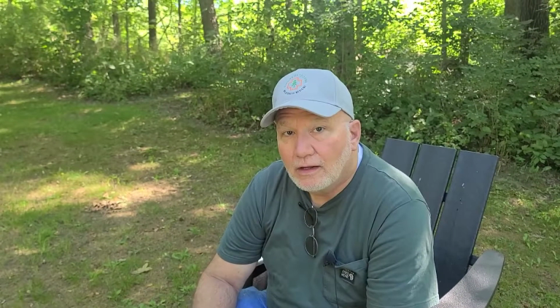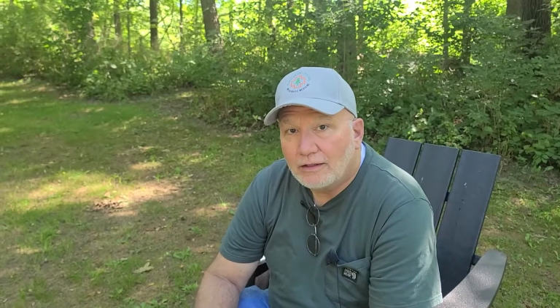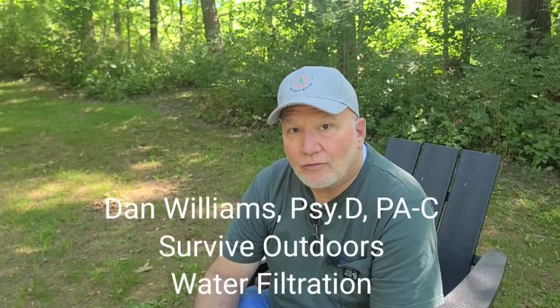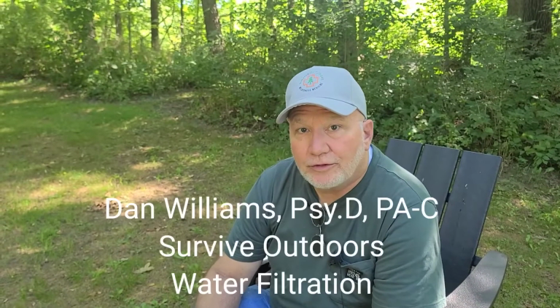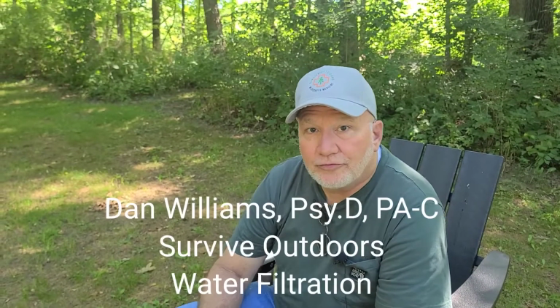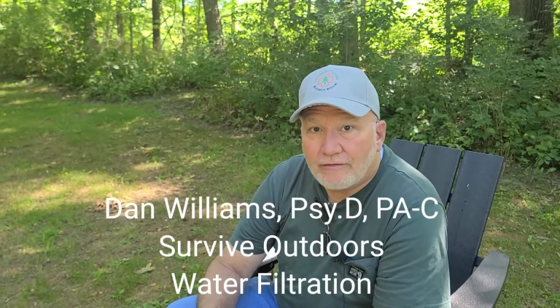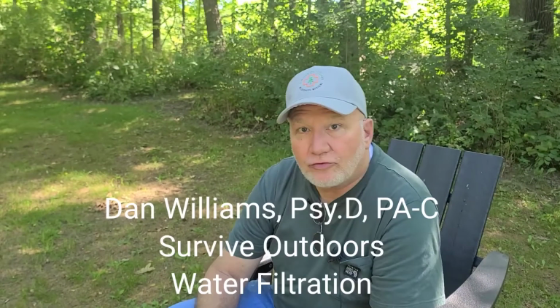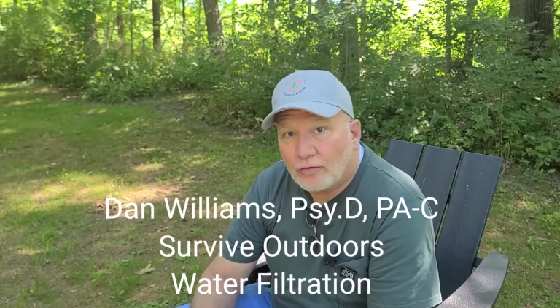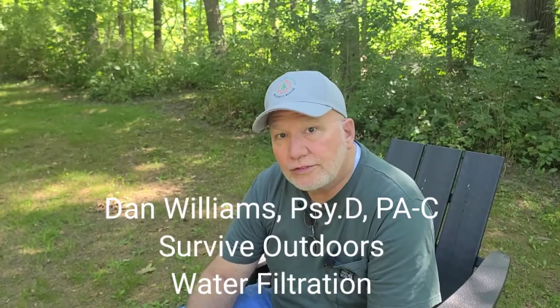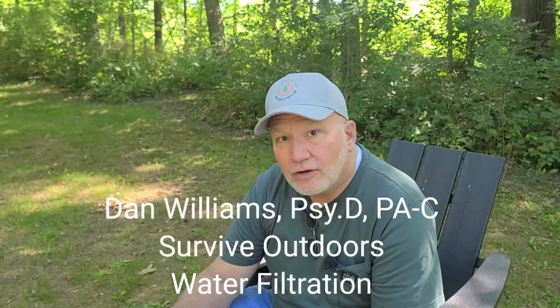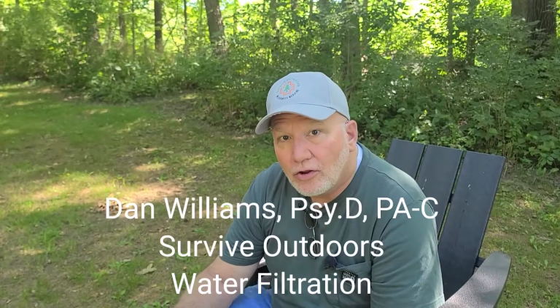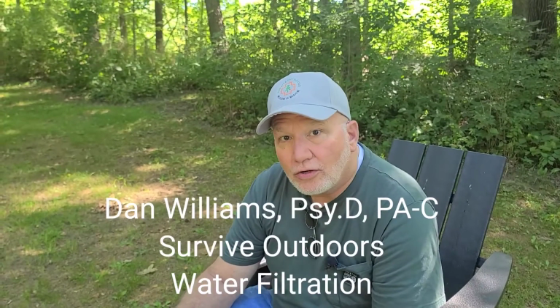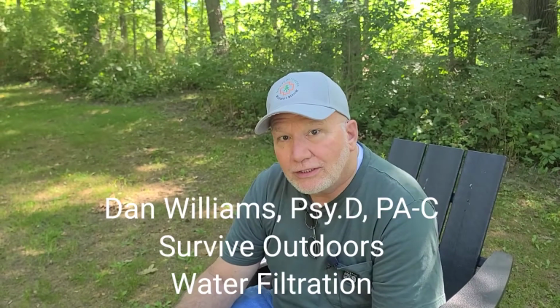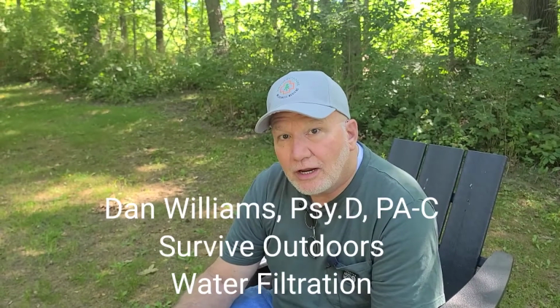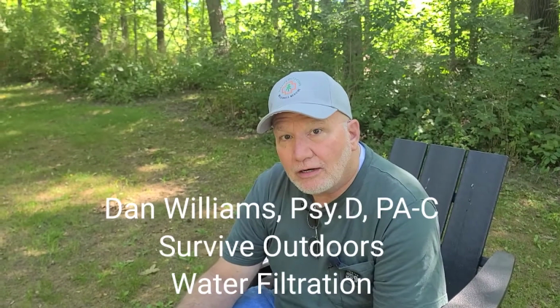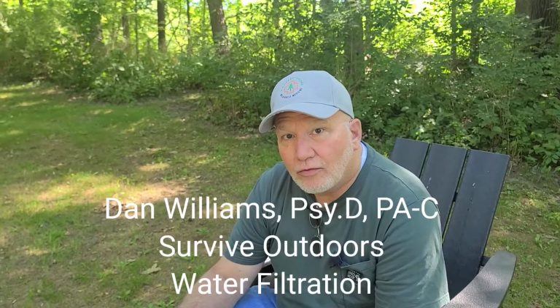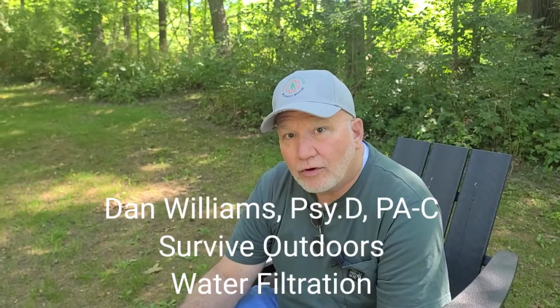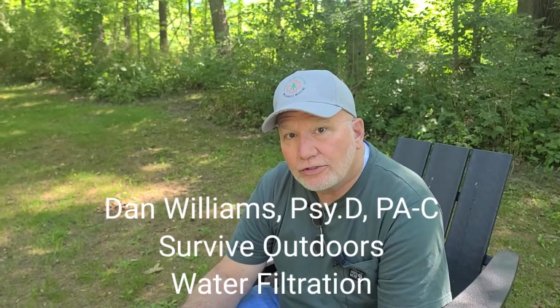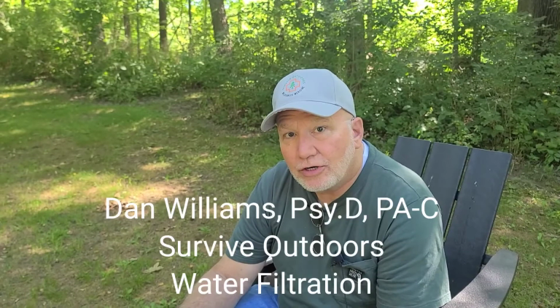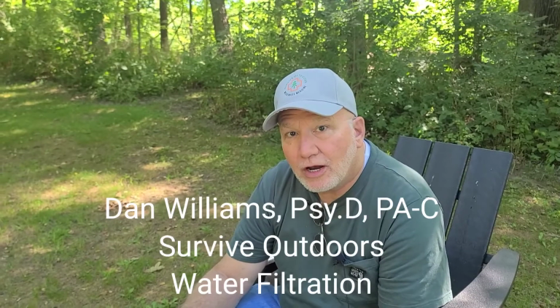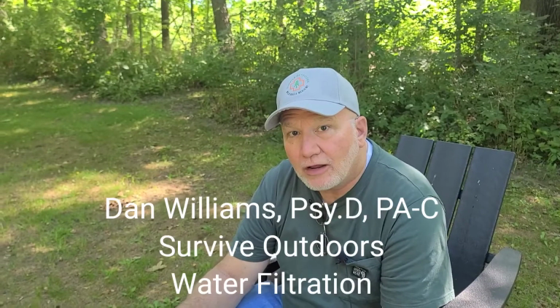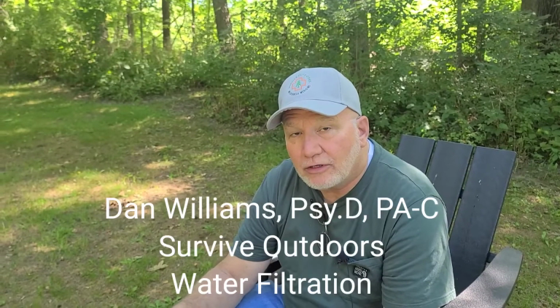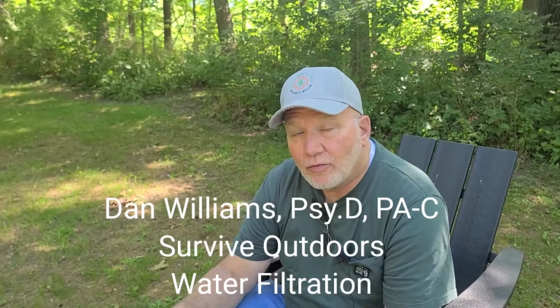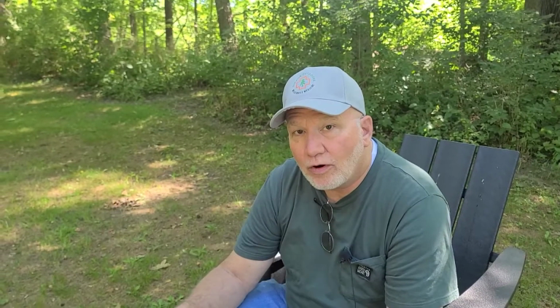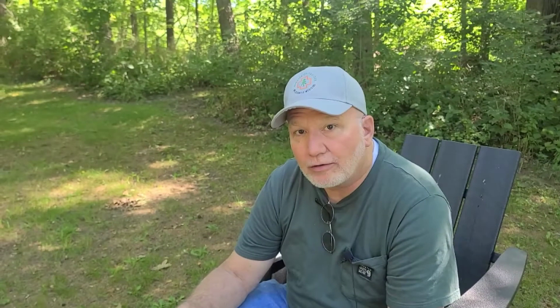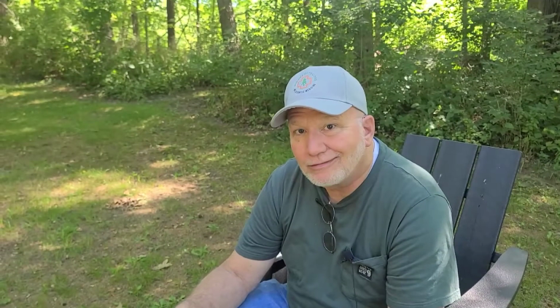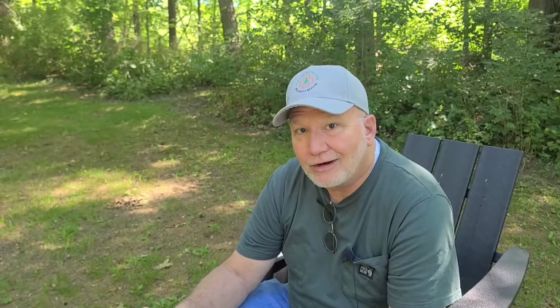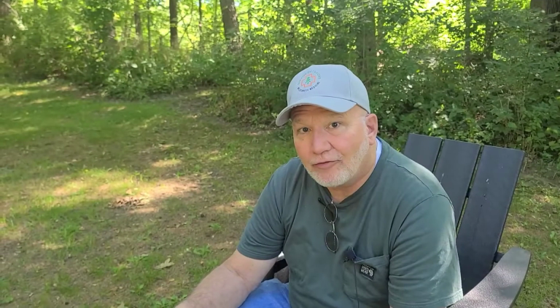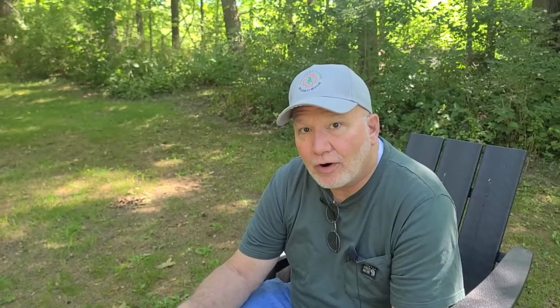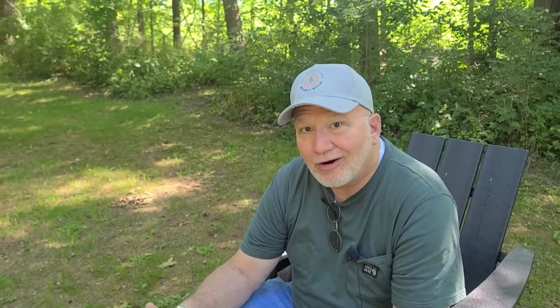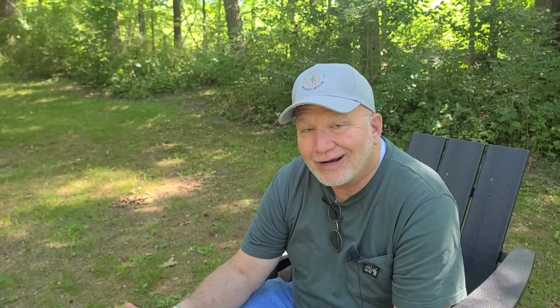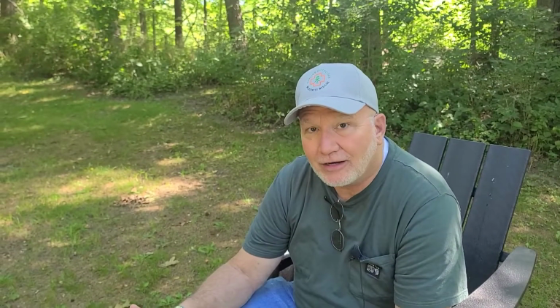Dan Williams, Survive Outdoors. Today we're going to show you how to have clean water everywhere, anytime.